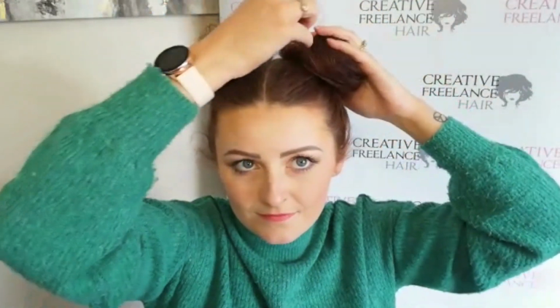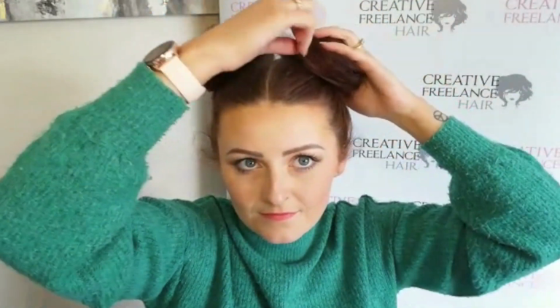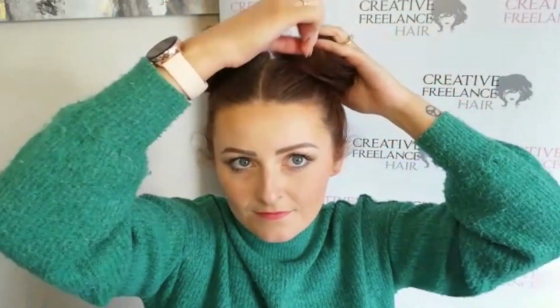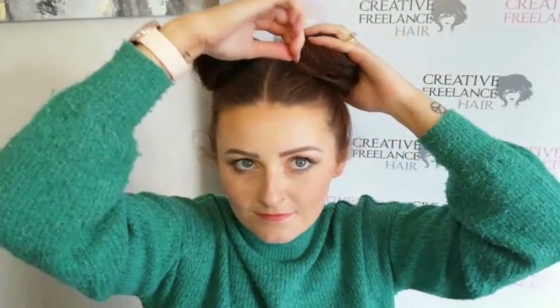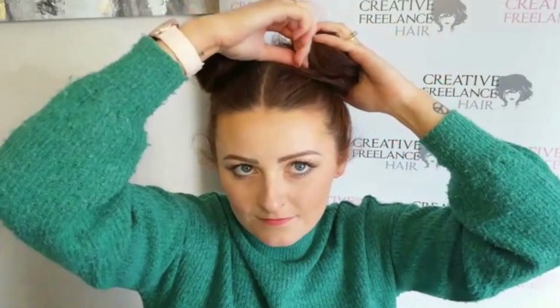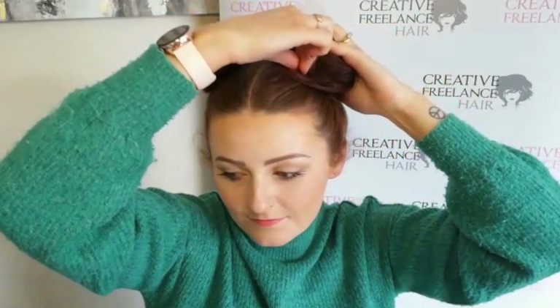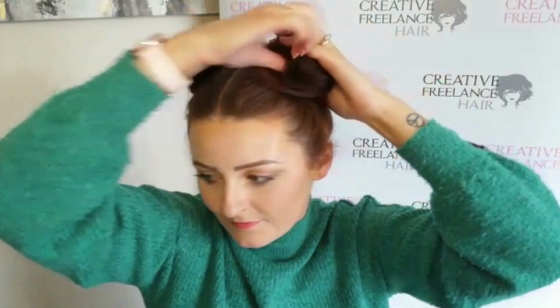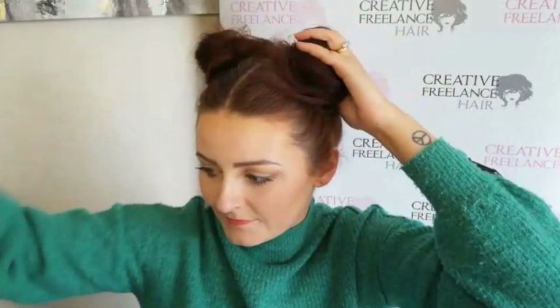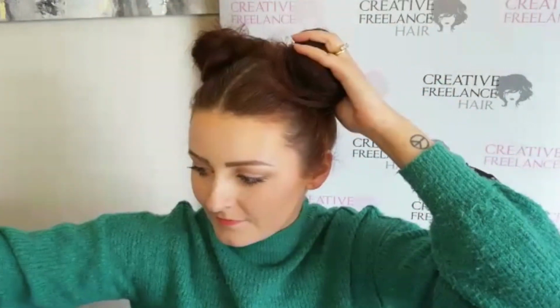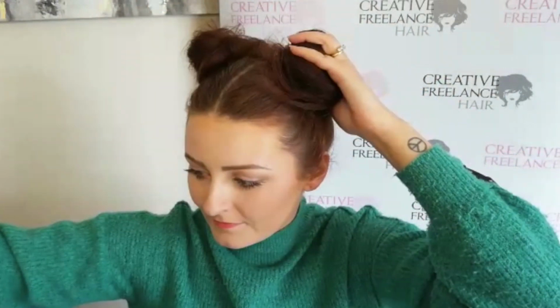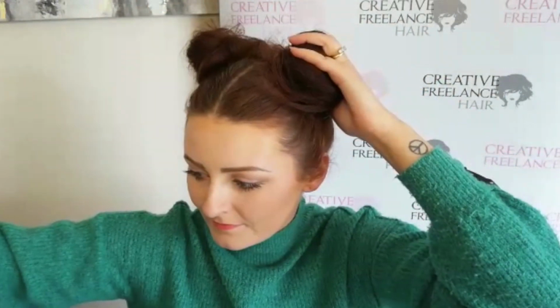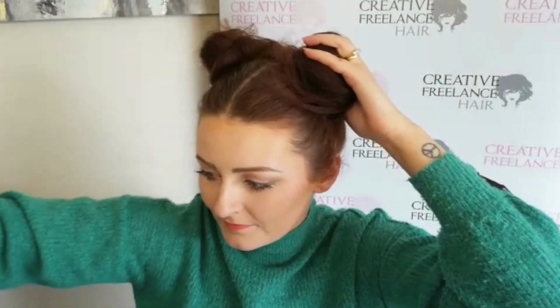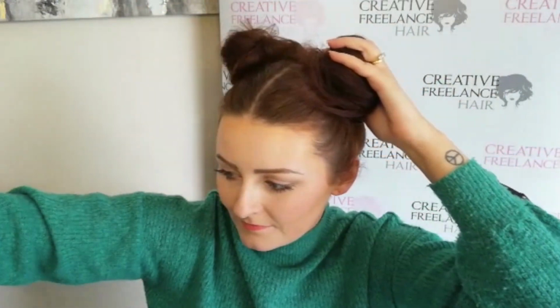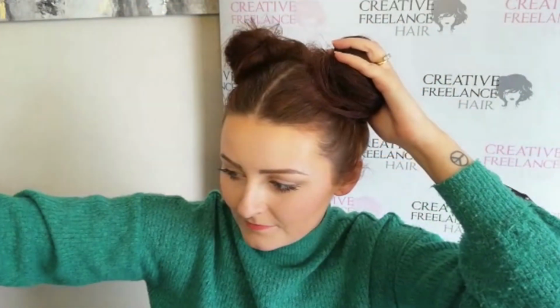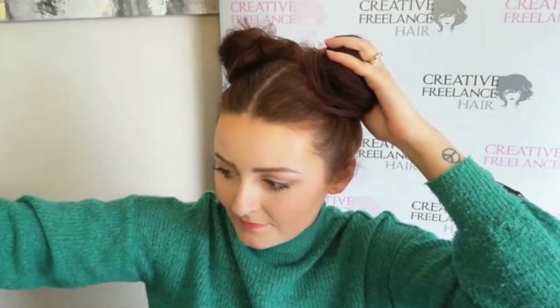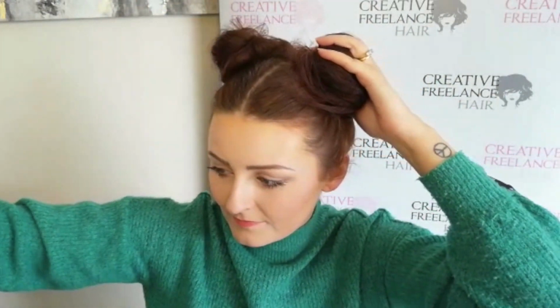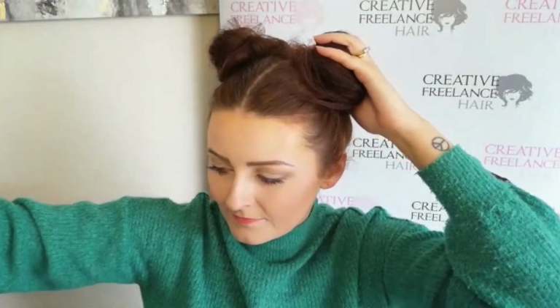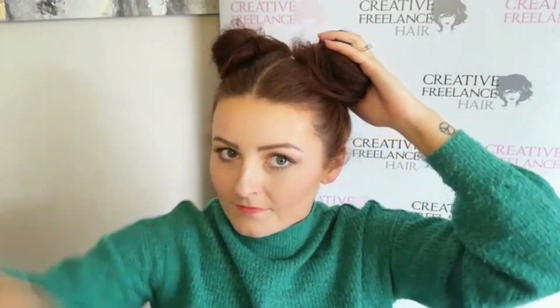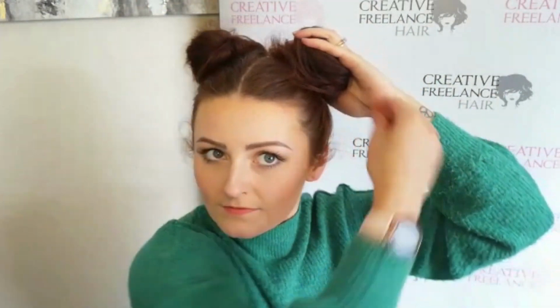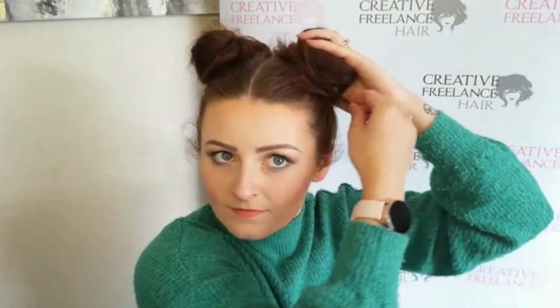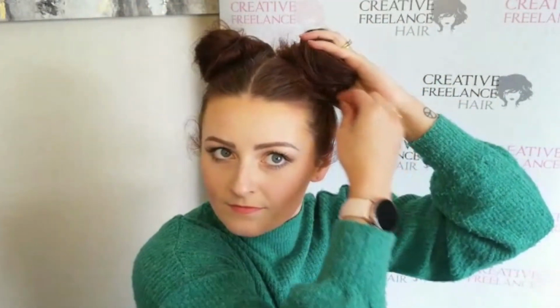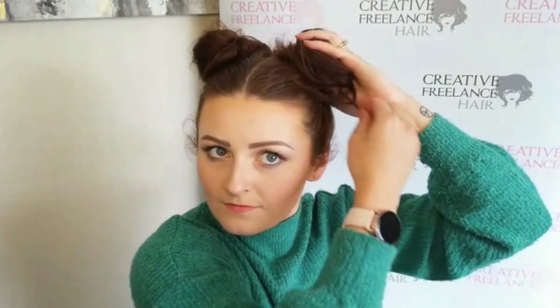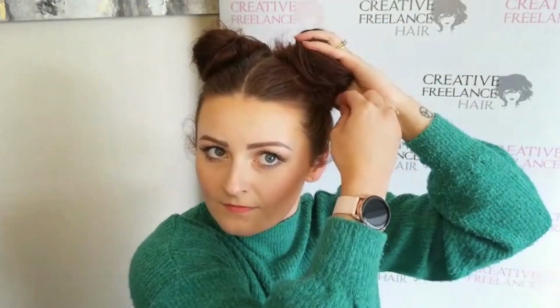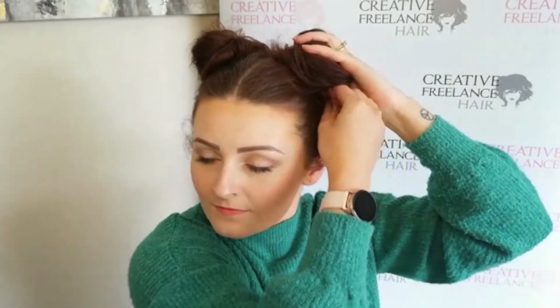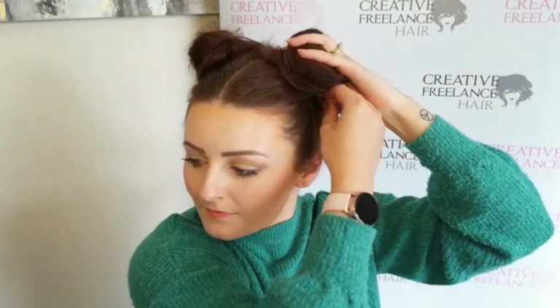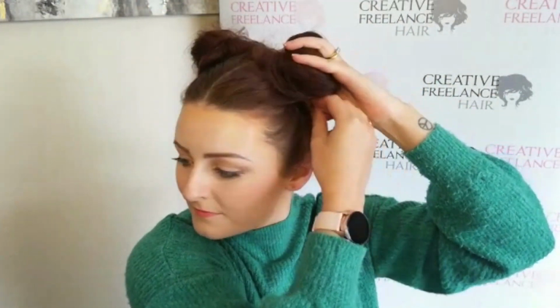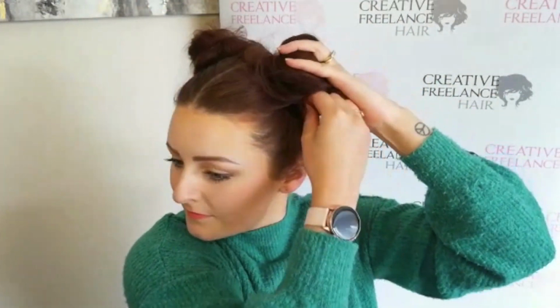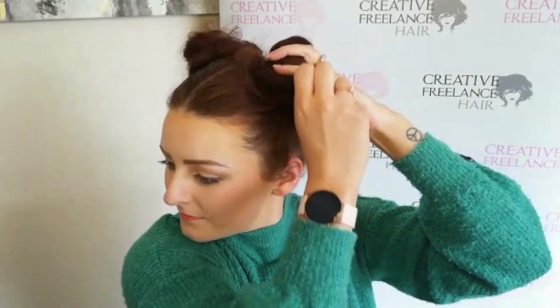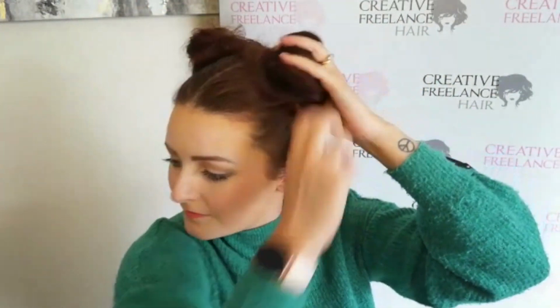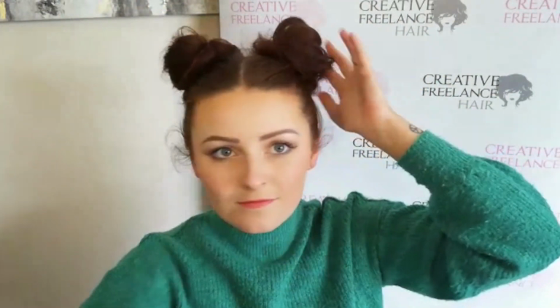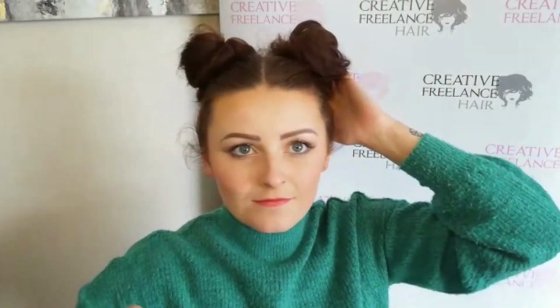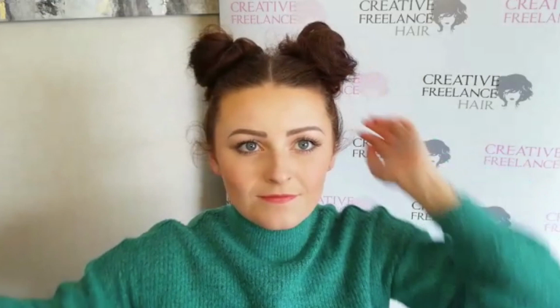My top tip here is don't be too pernickety — they're meant to be a bit messy.